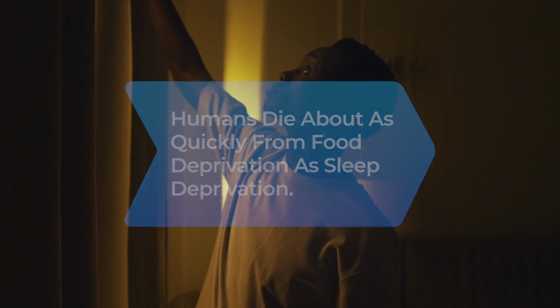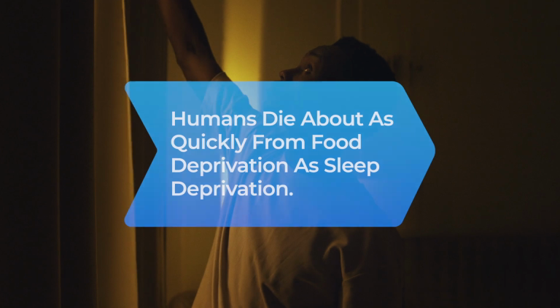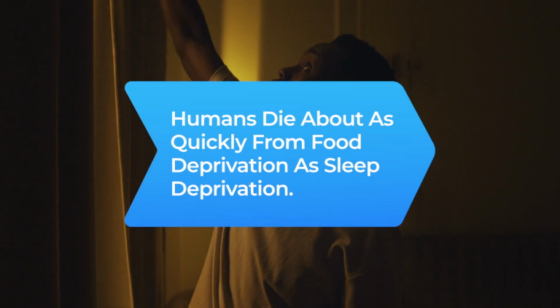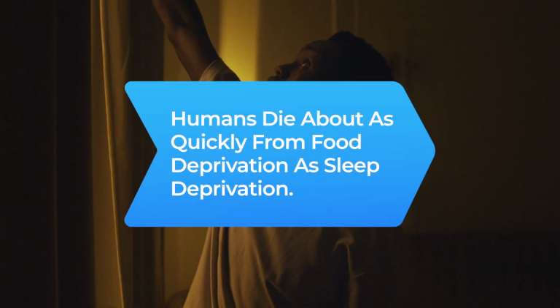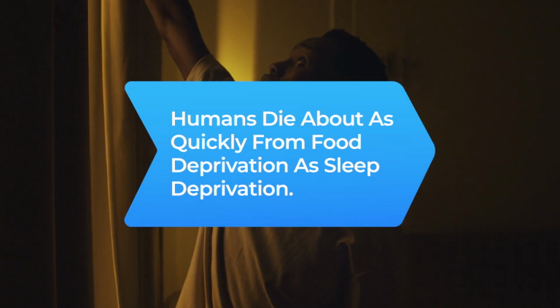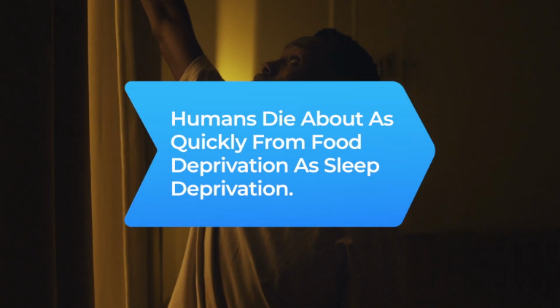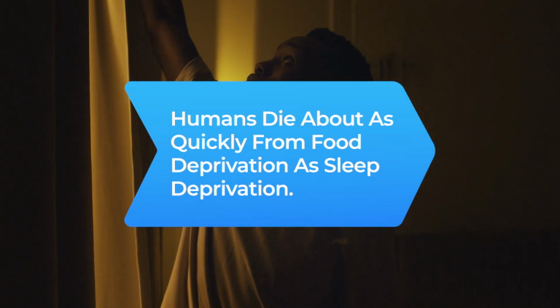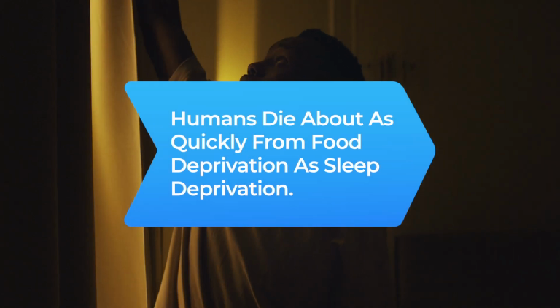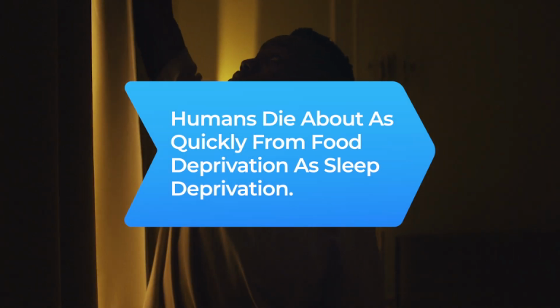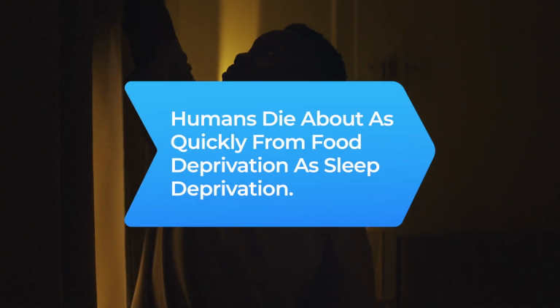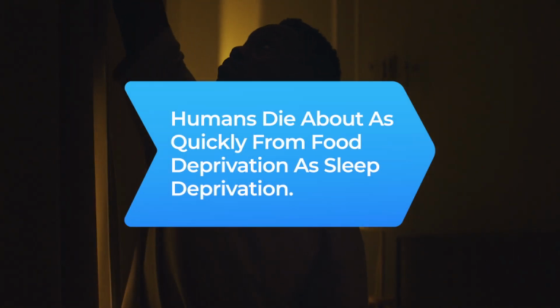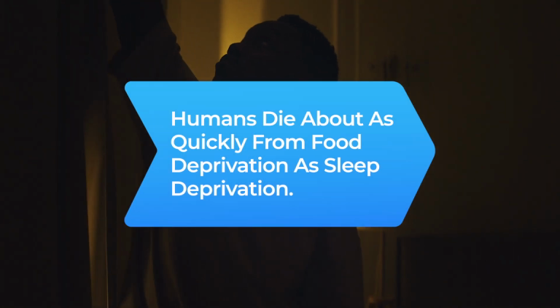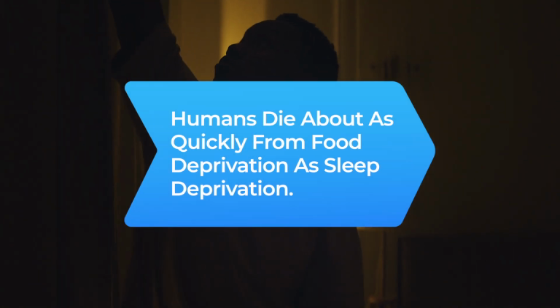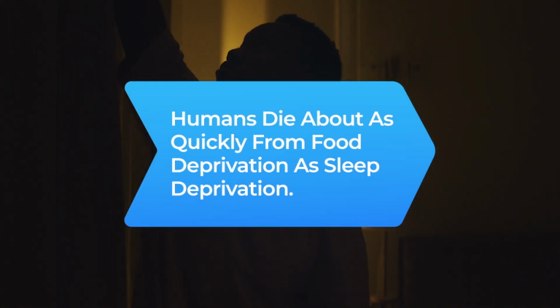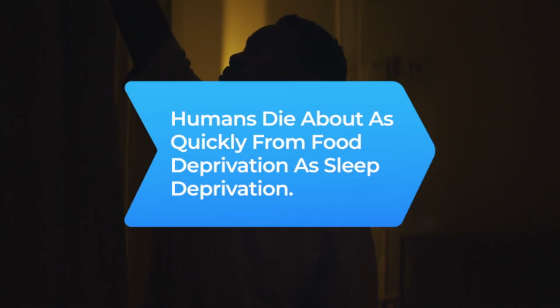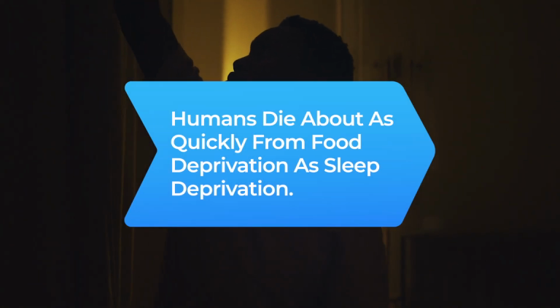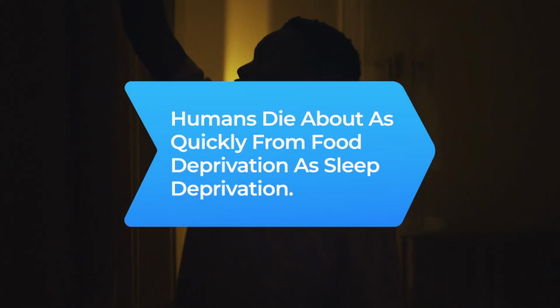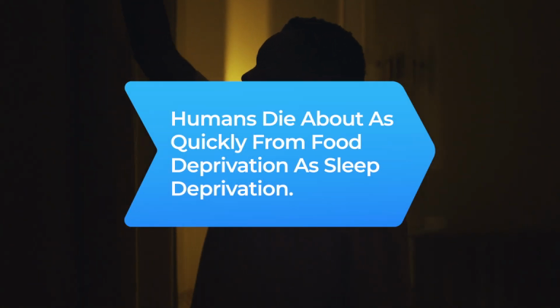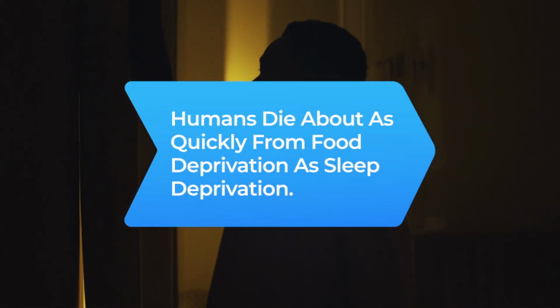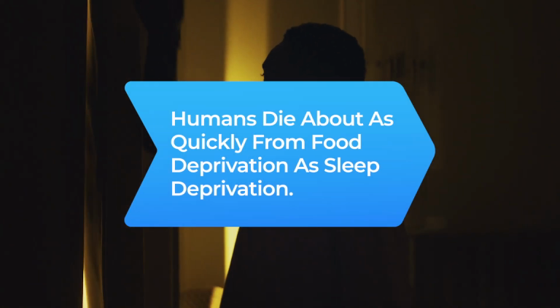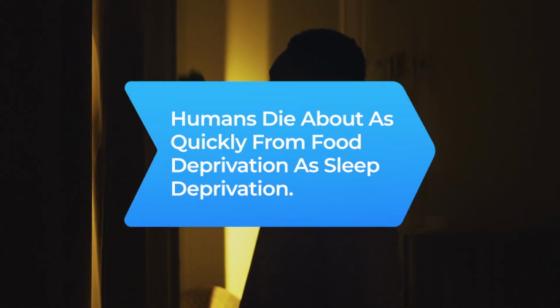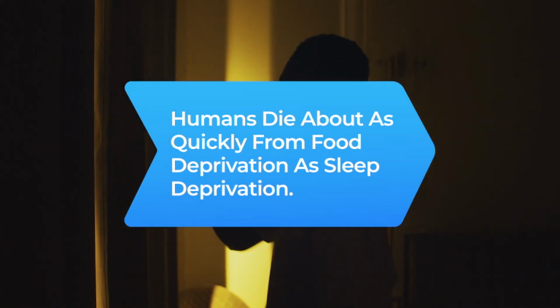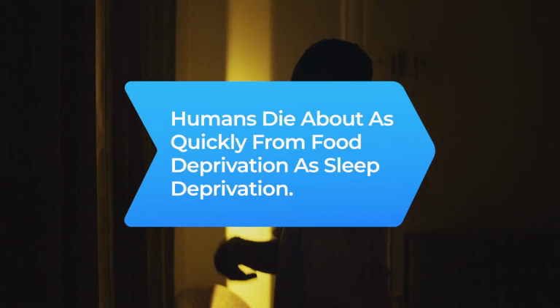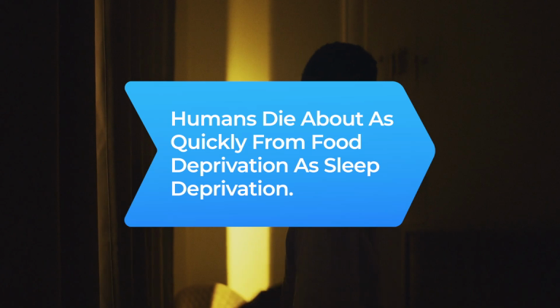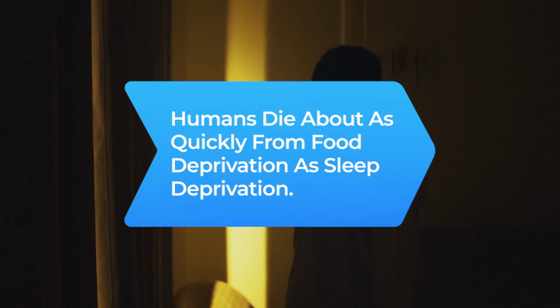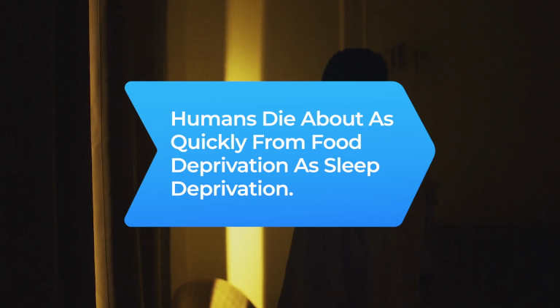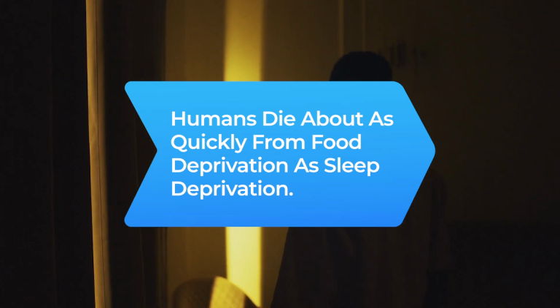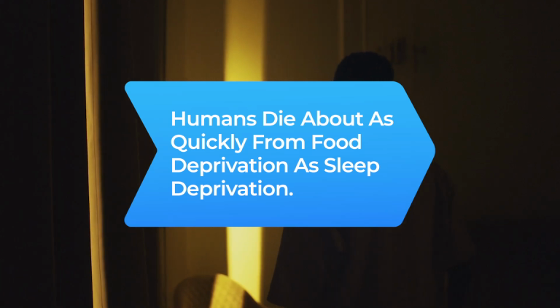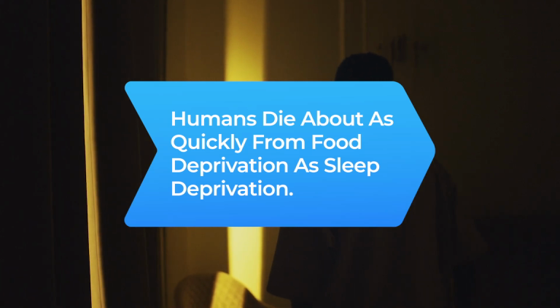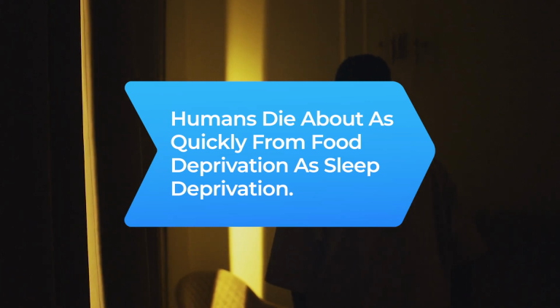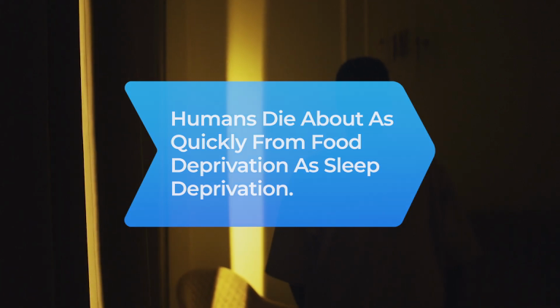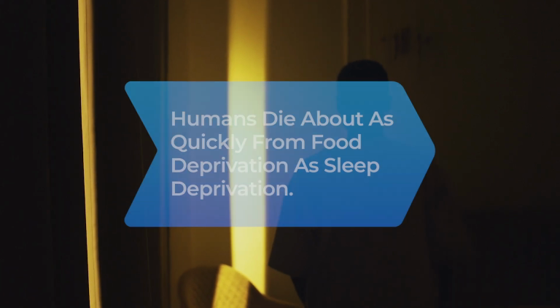Did you know? Sleep is as essential as food. Humans die about as quickly from food deprivation as sleep deprivation.